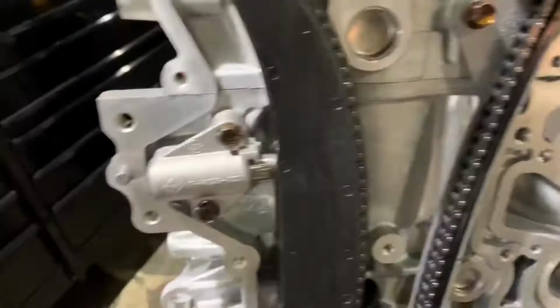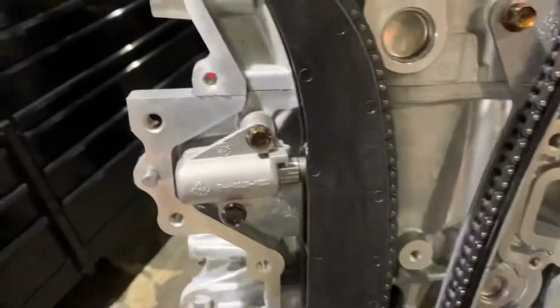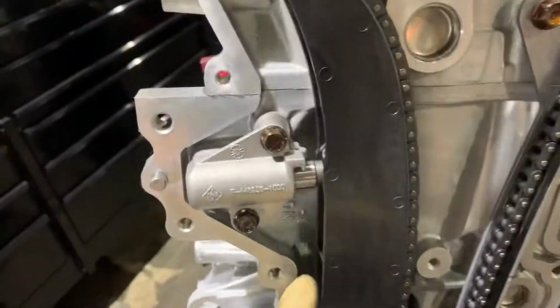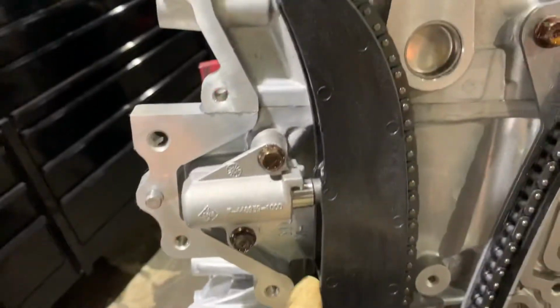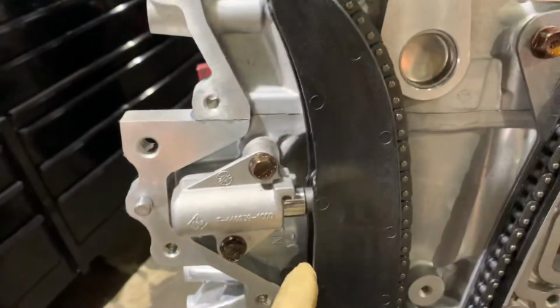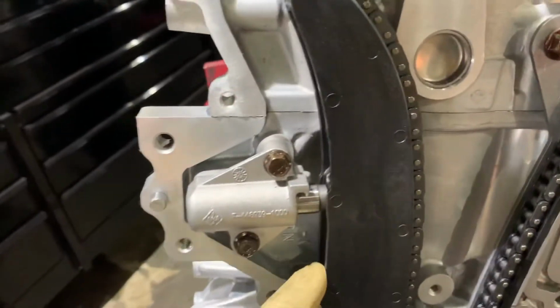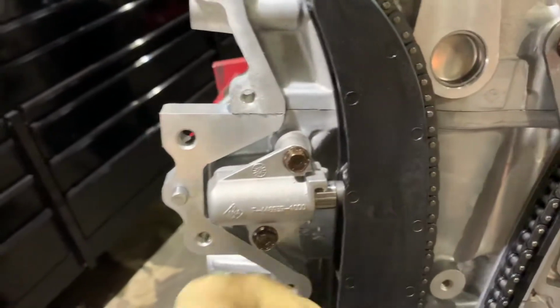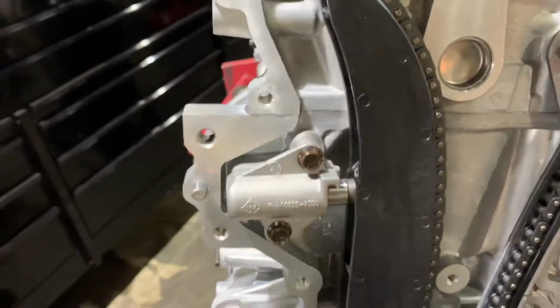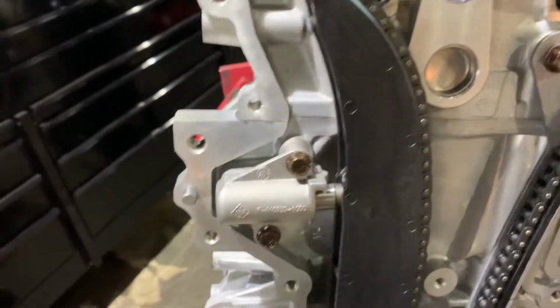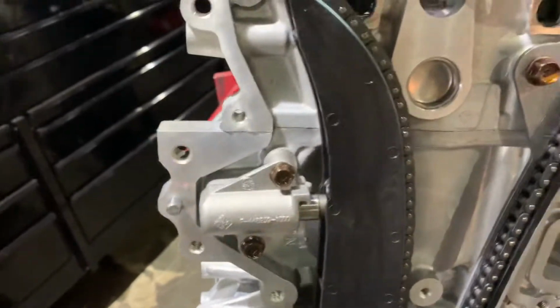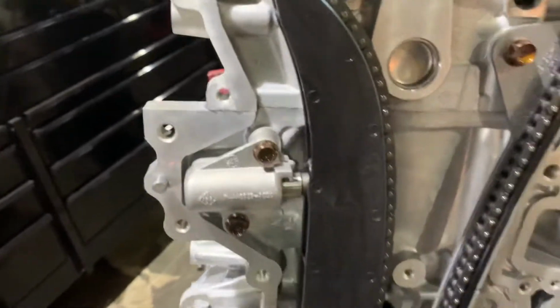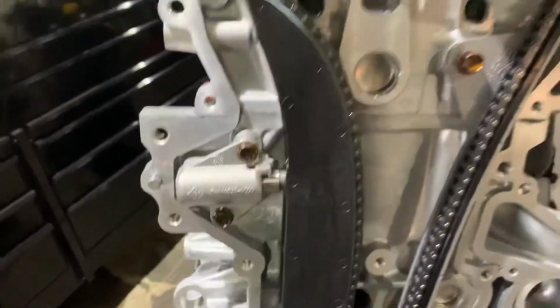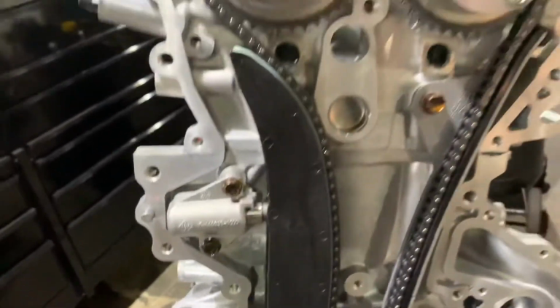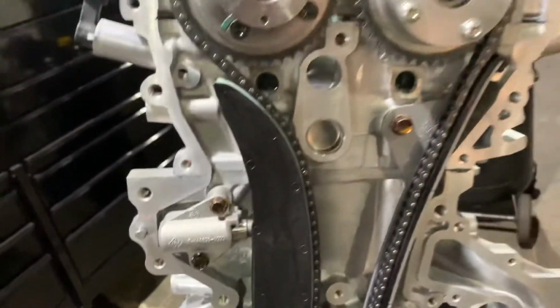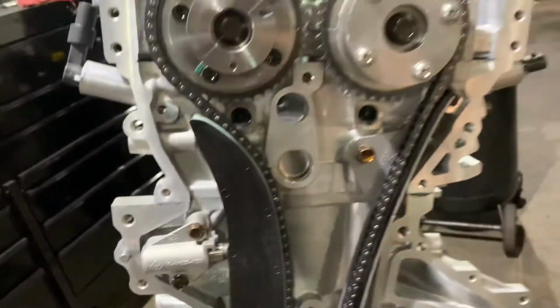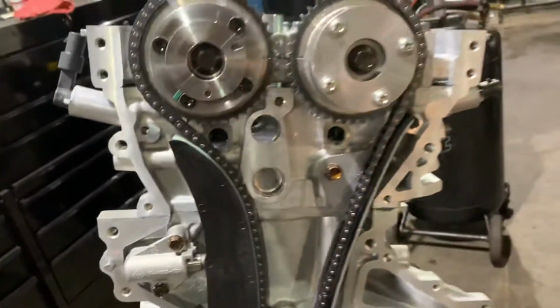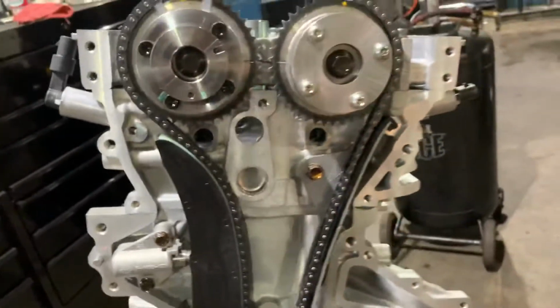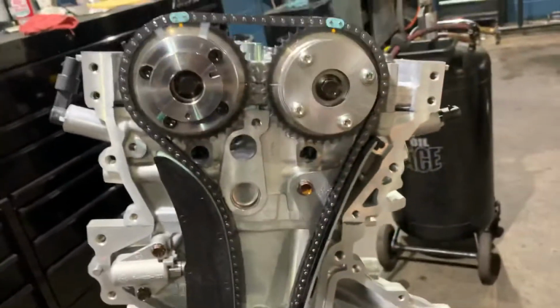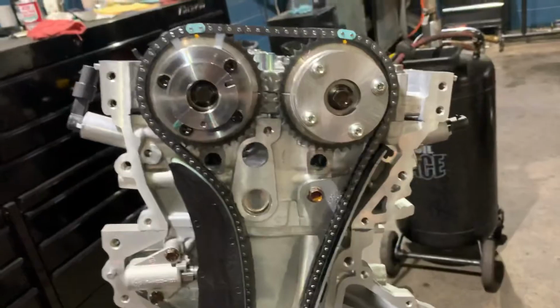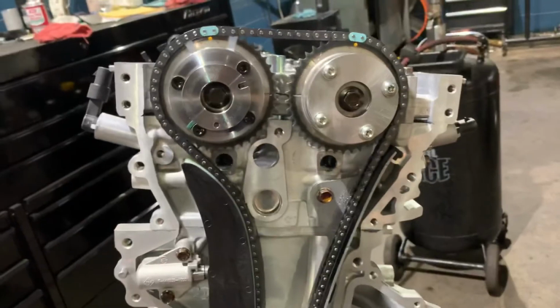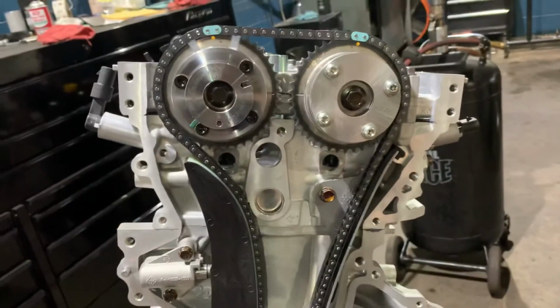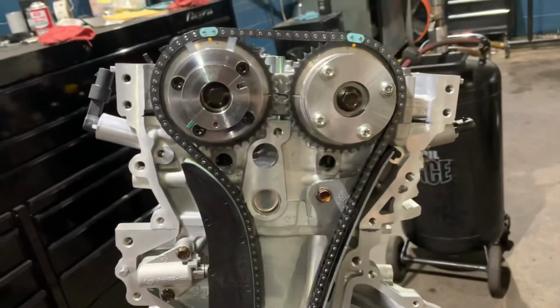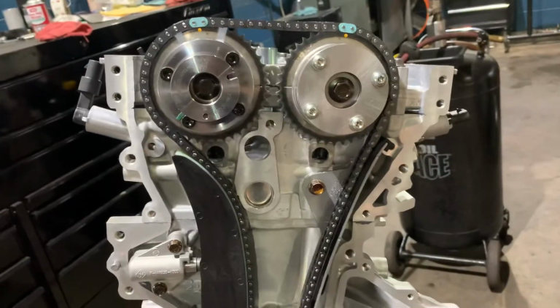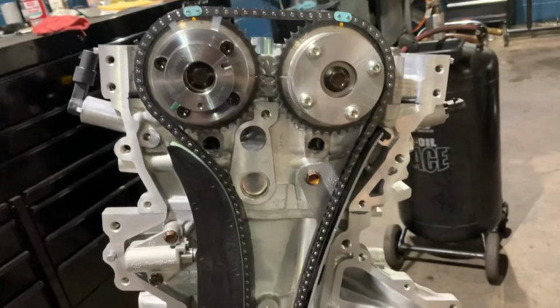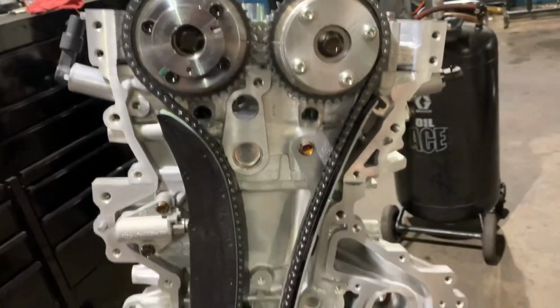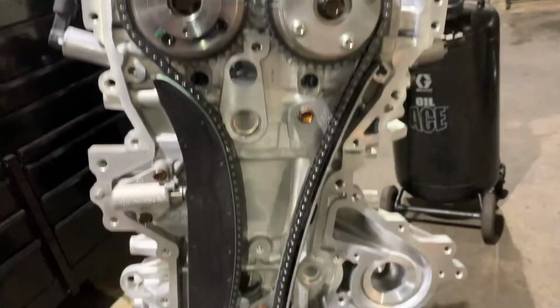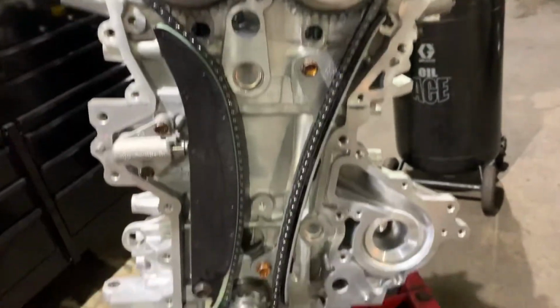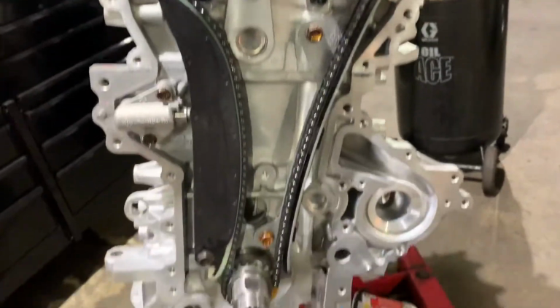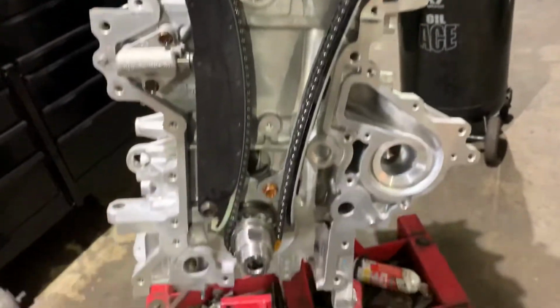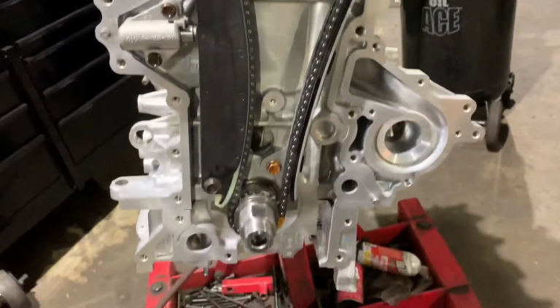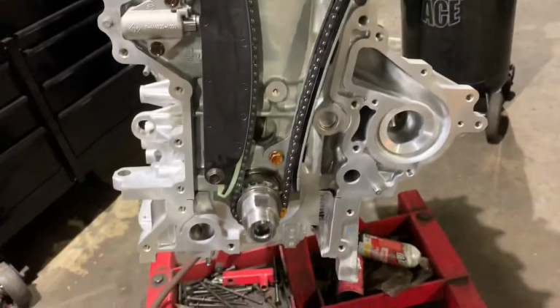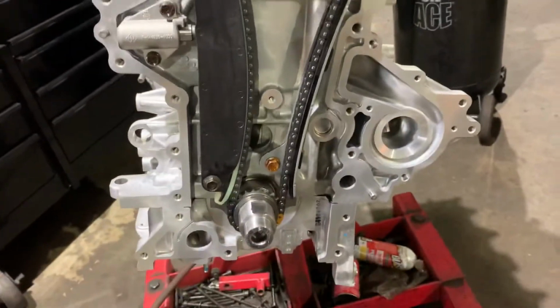Put your guide in, pull the tensioner pin and boom. This engine is all timed up and ready to go.